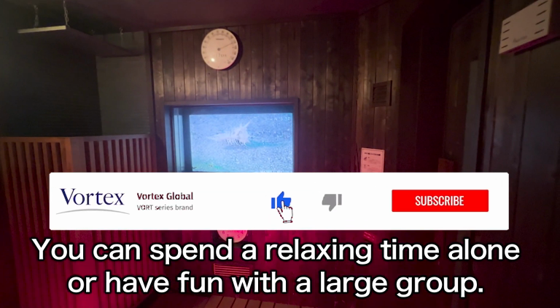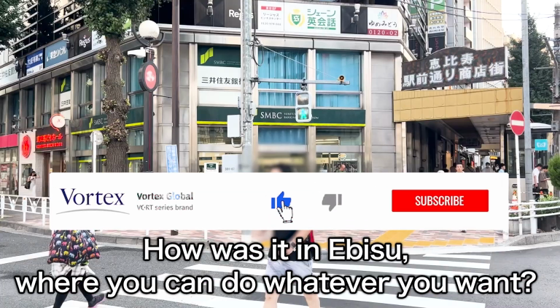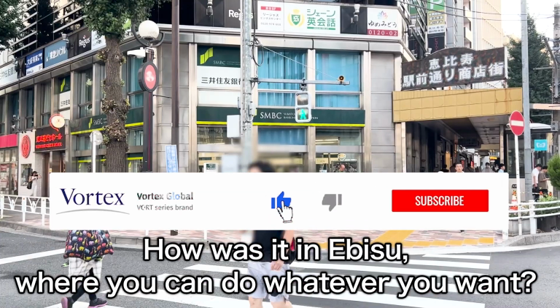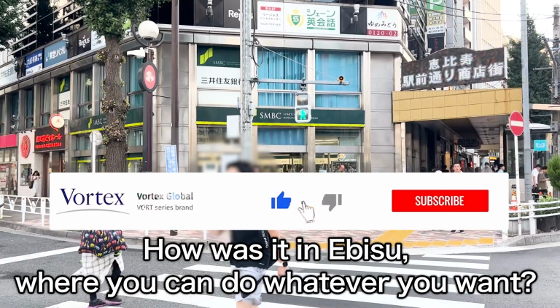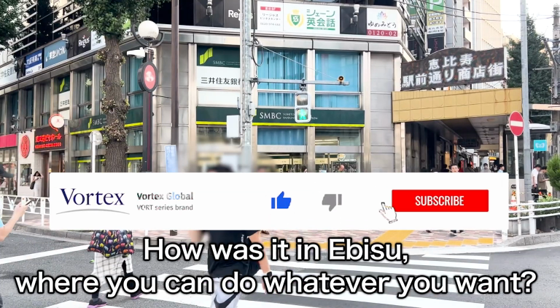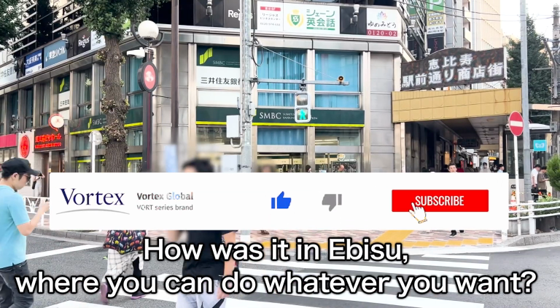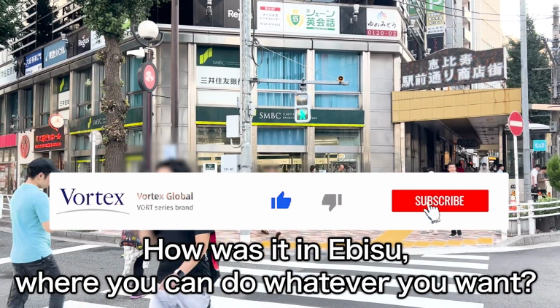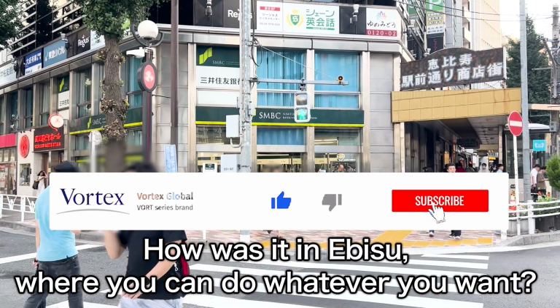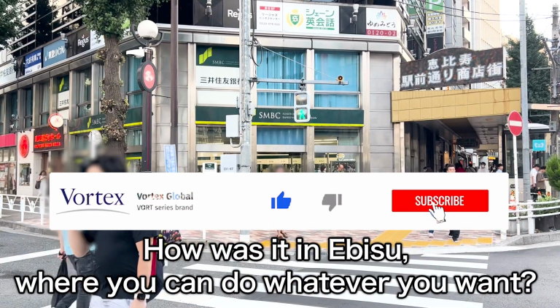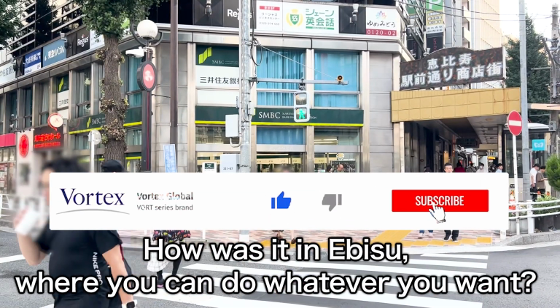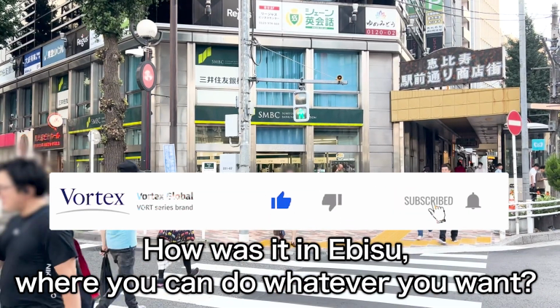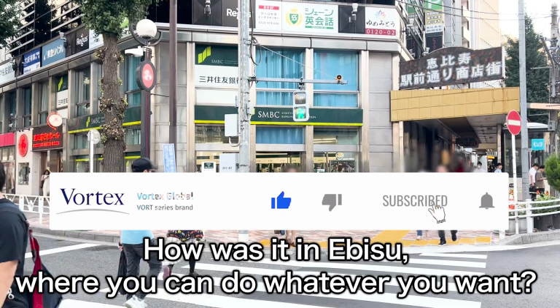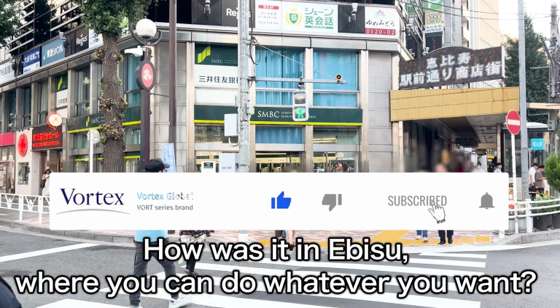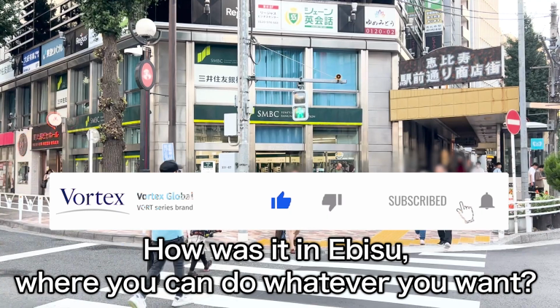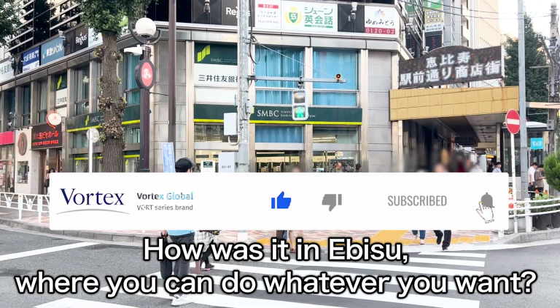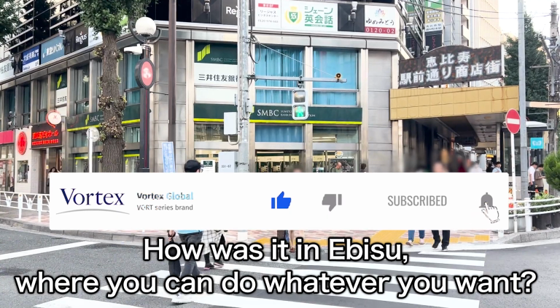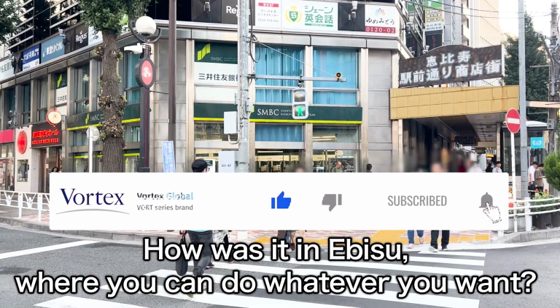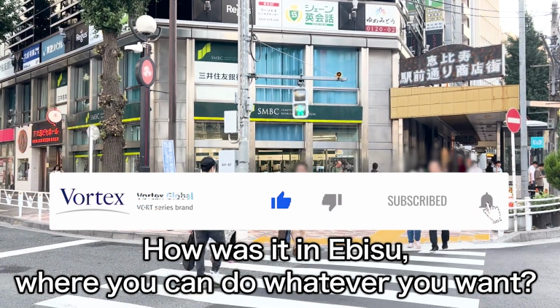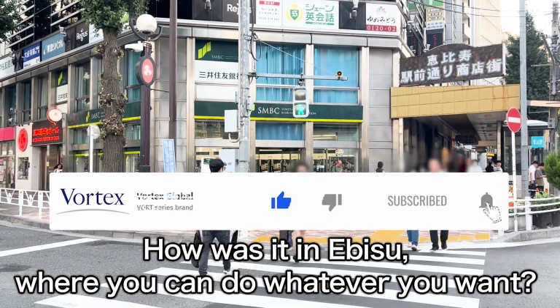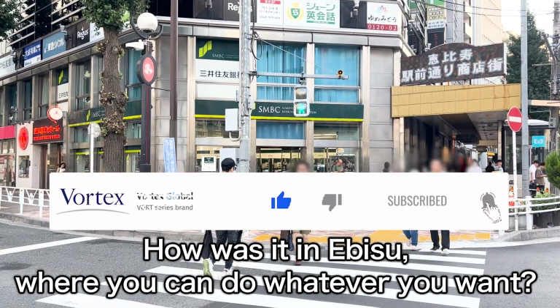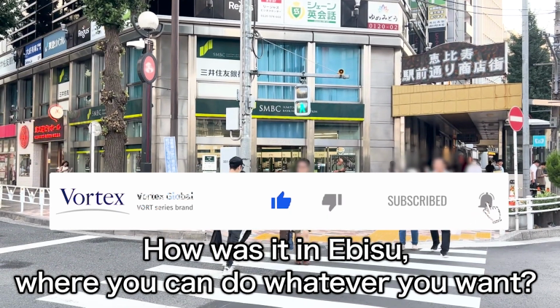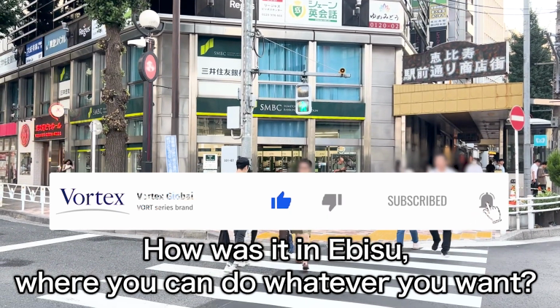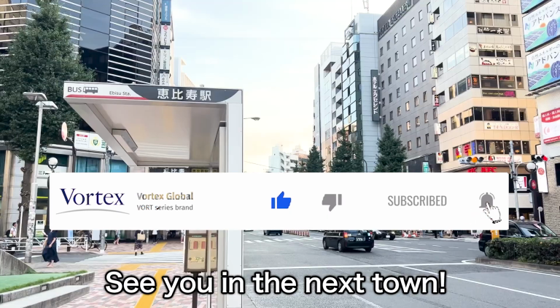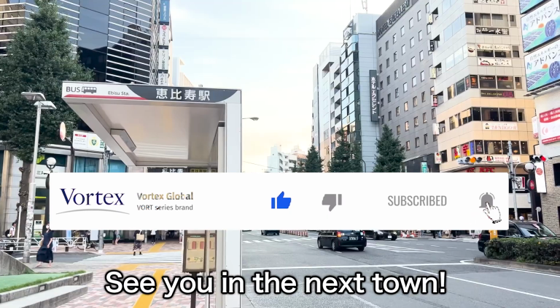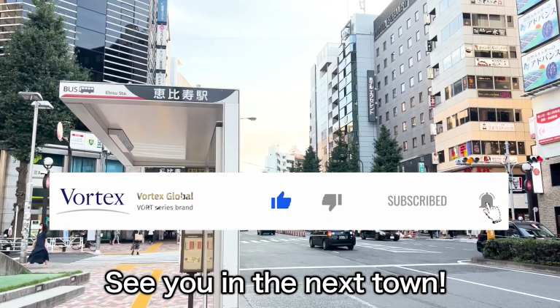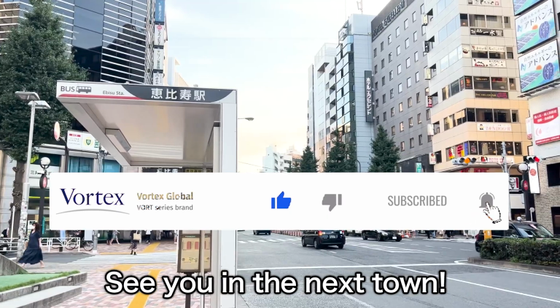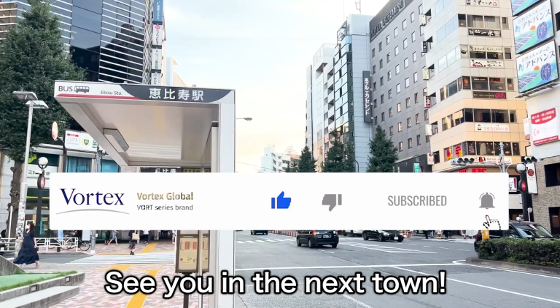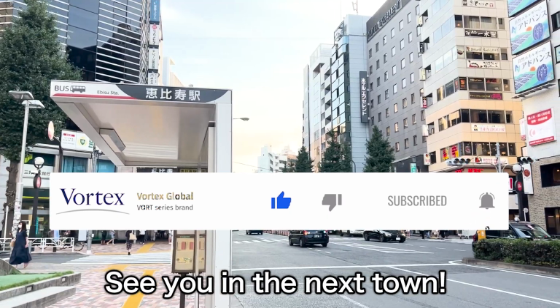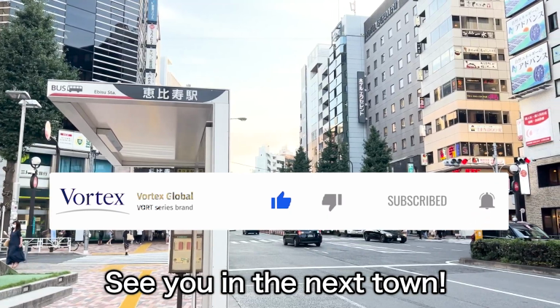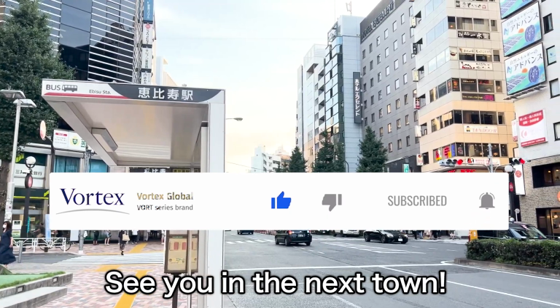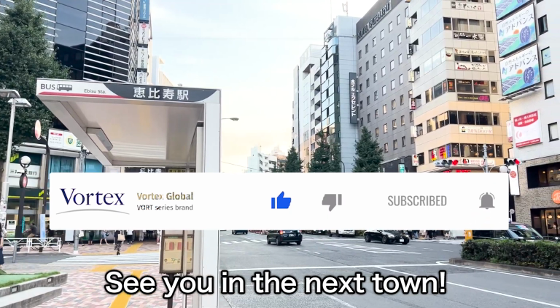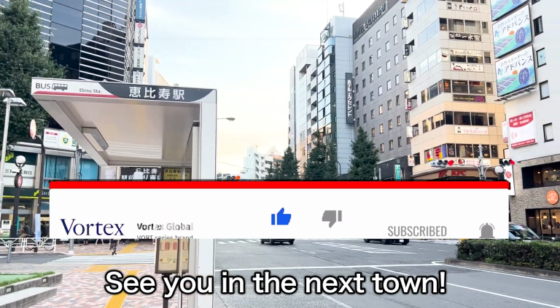How is it in Ebisu, where you can do whatever you want? See you in the next town!